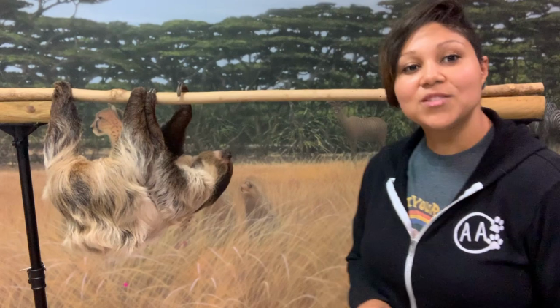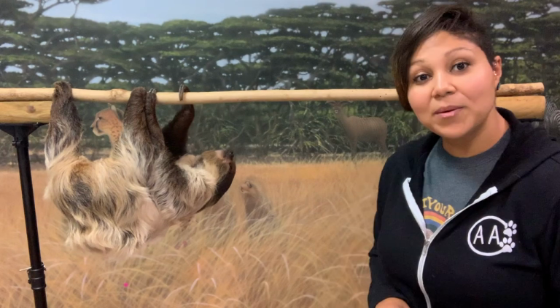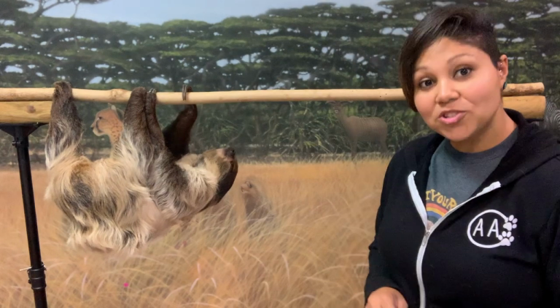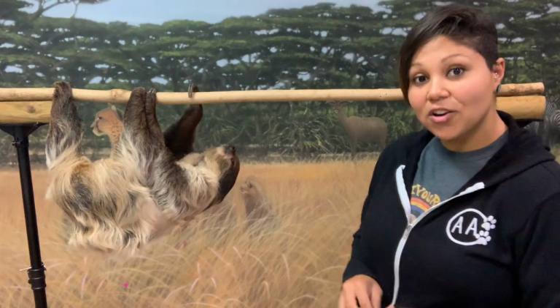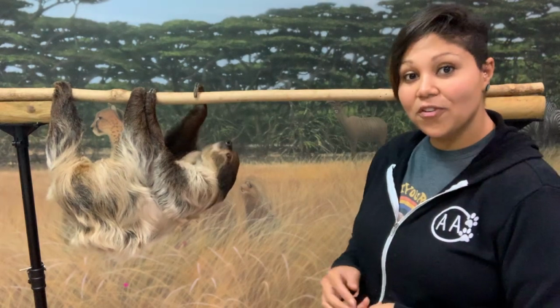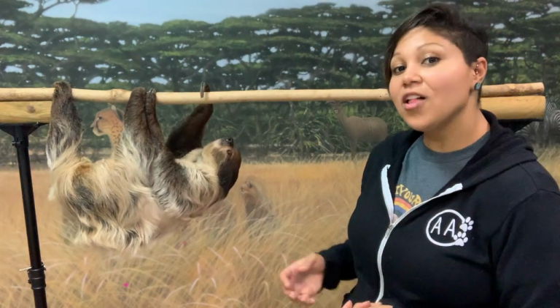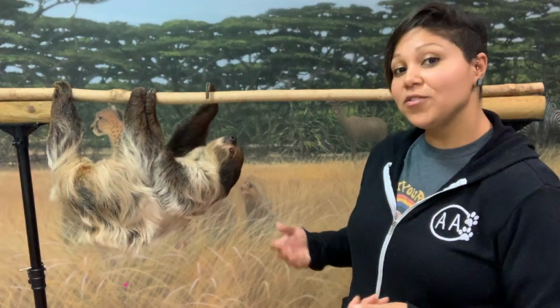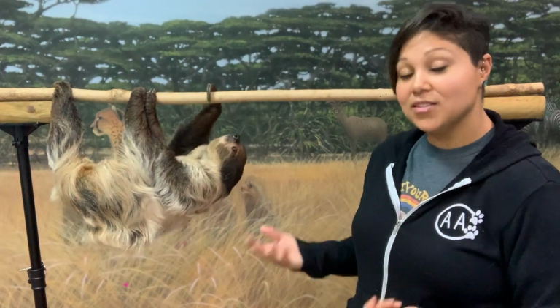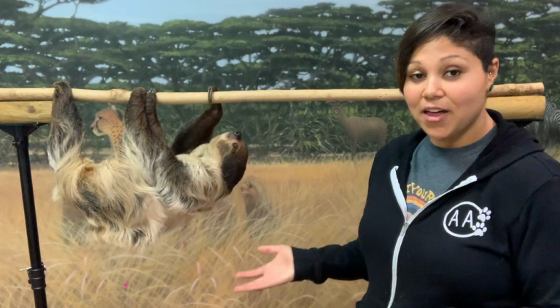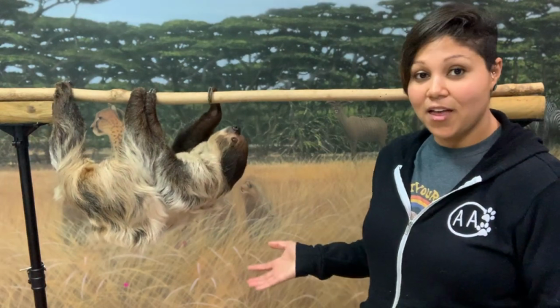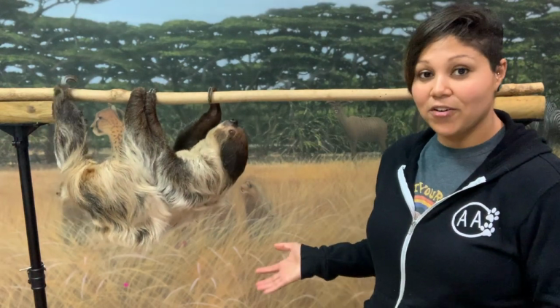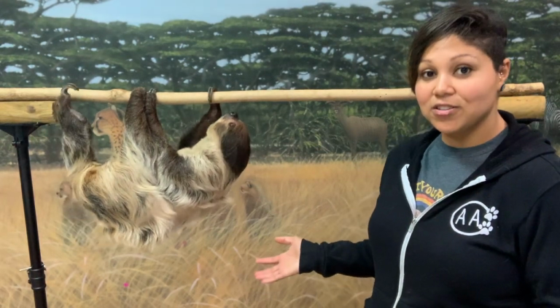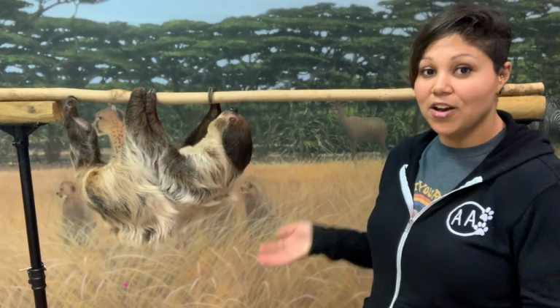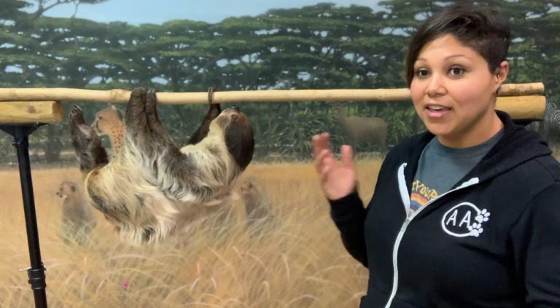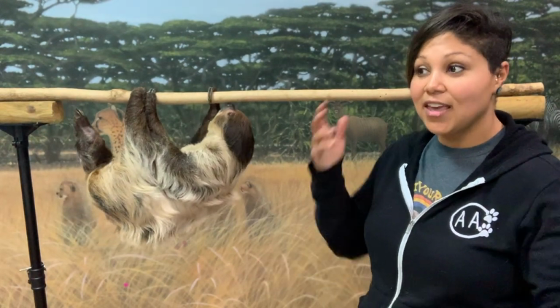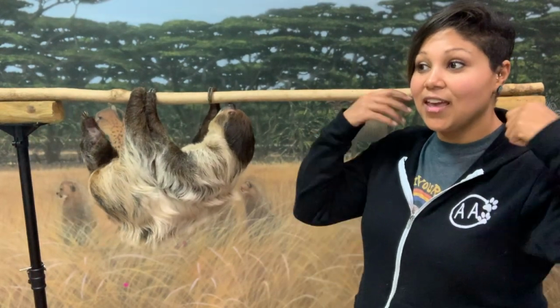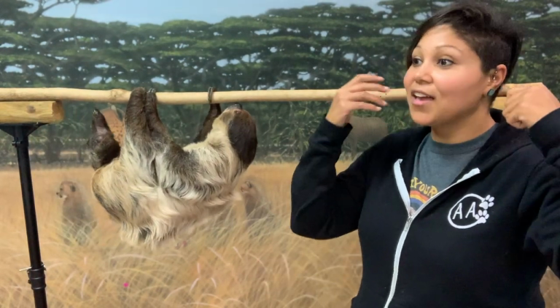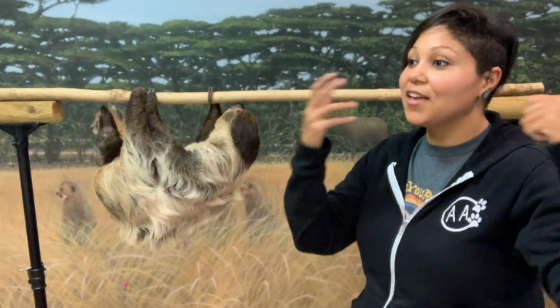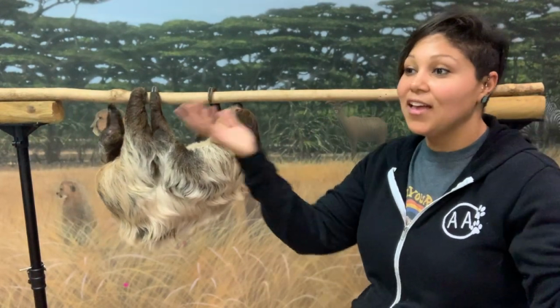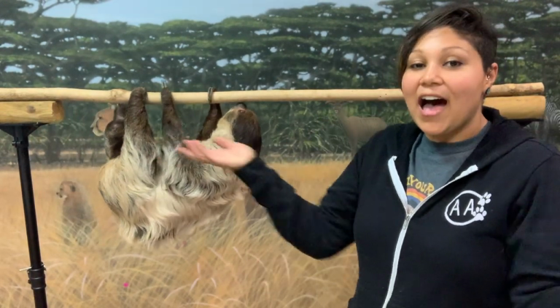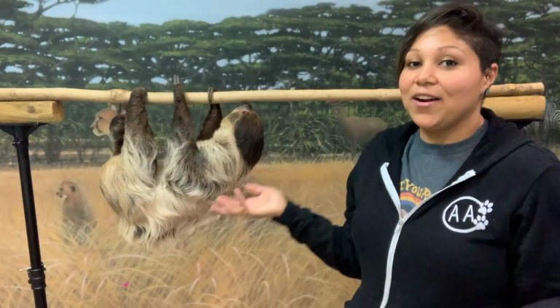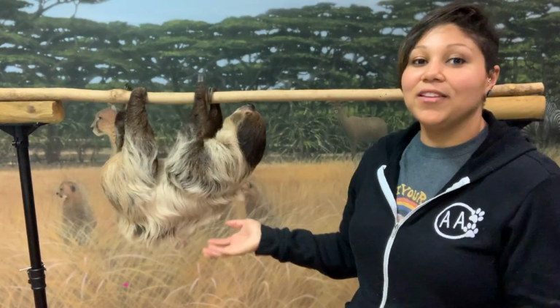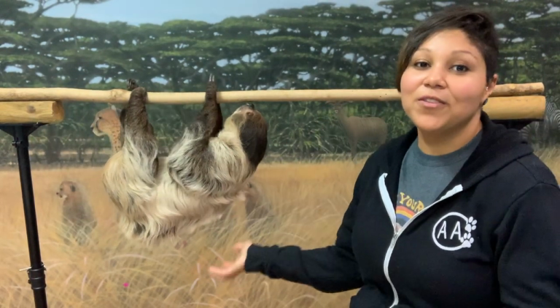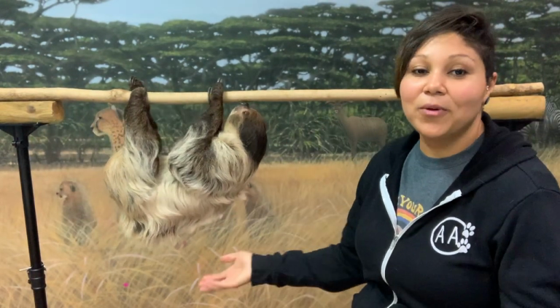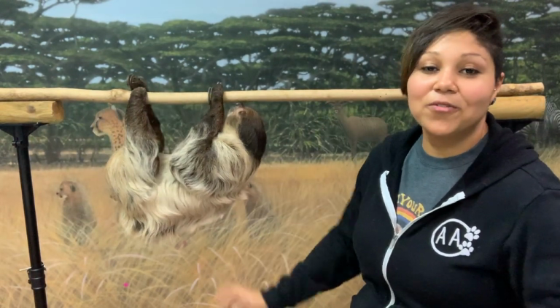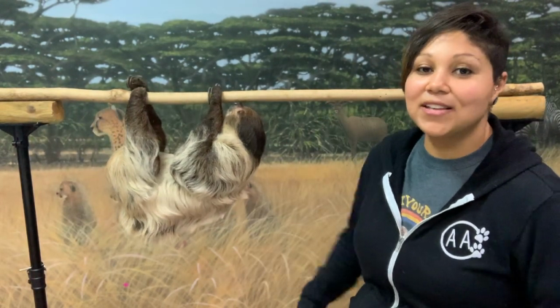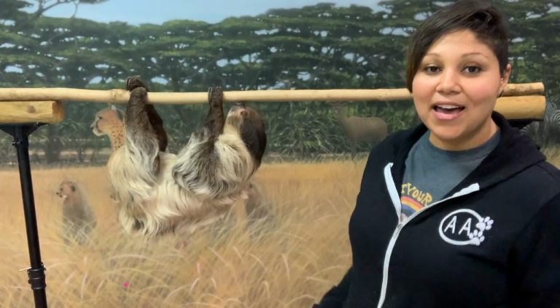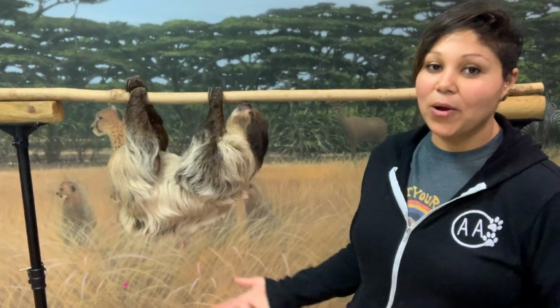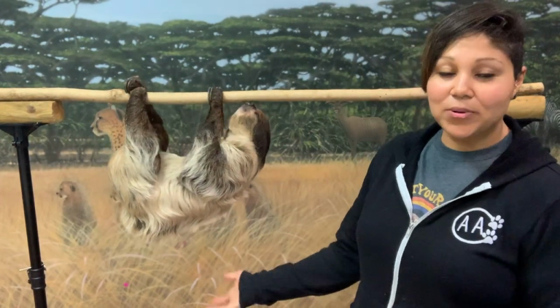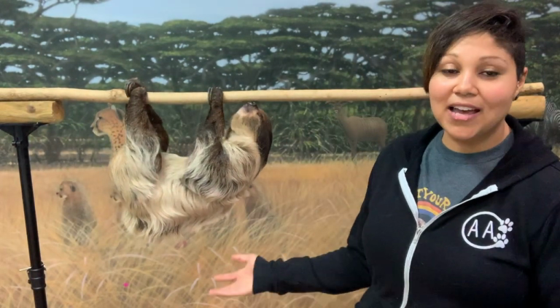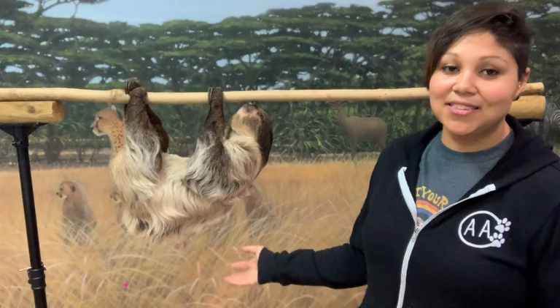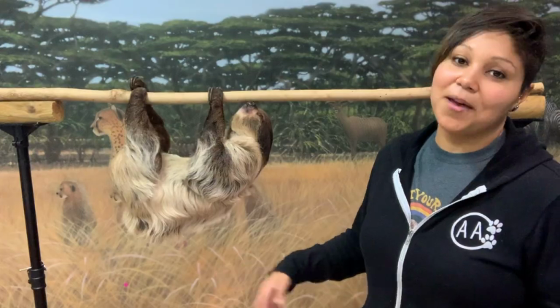I'm sure all of you sloth lovers are thinking: I don't live in the rainforest — how do I protect them?